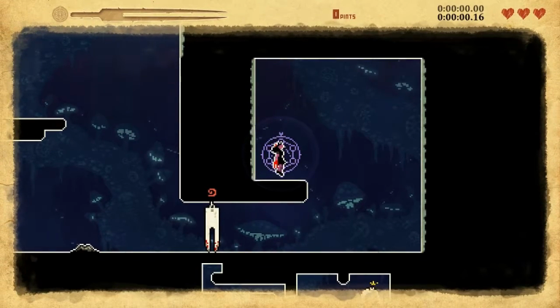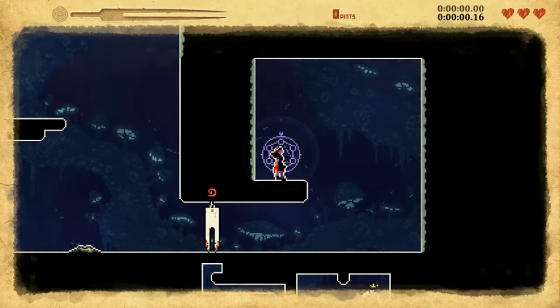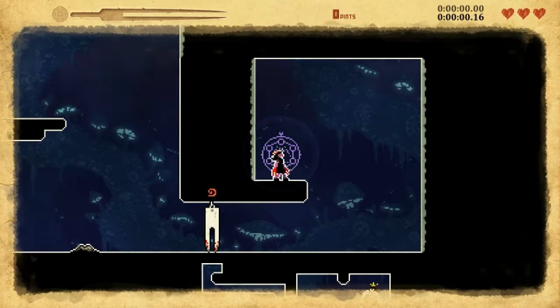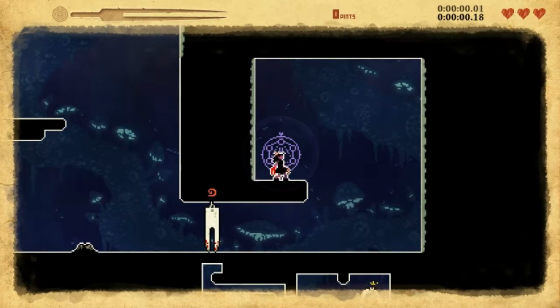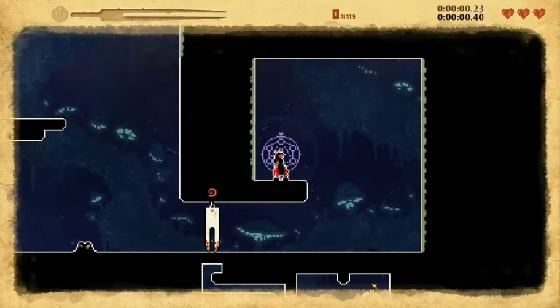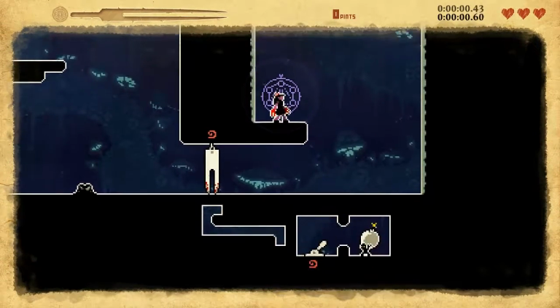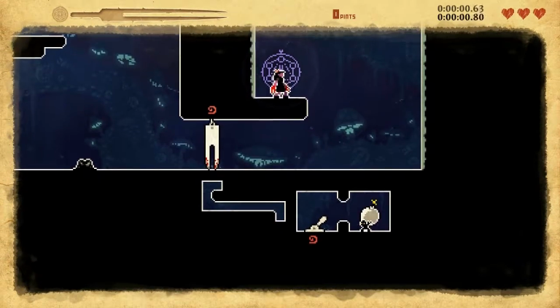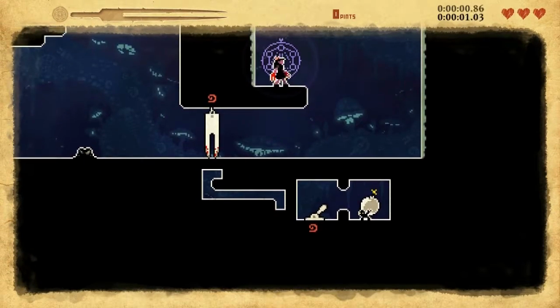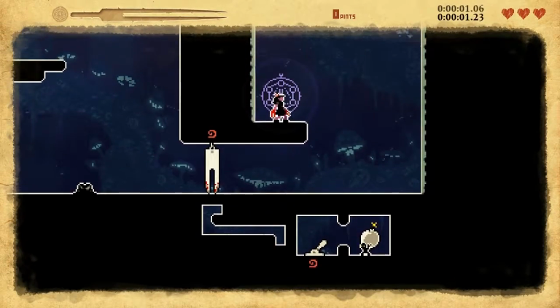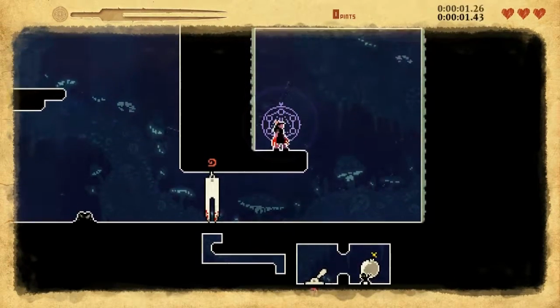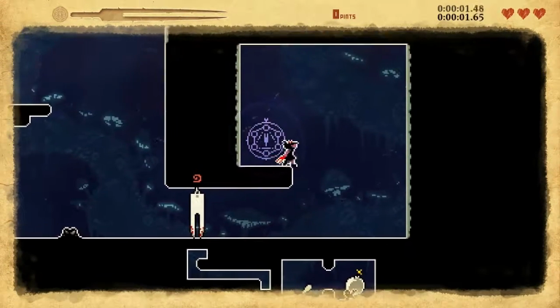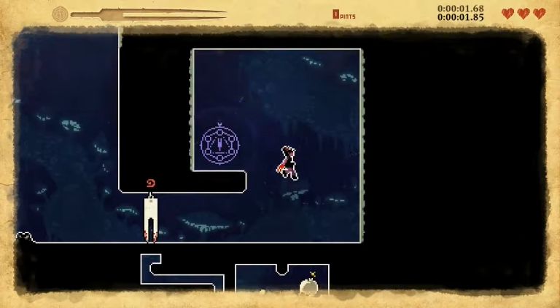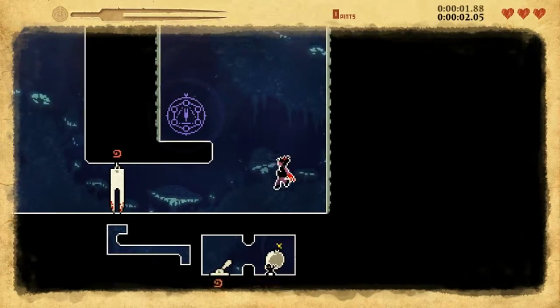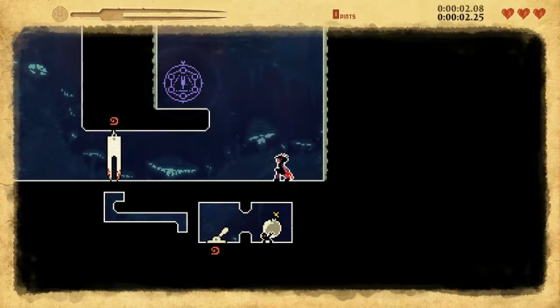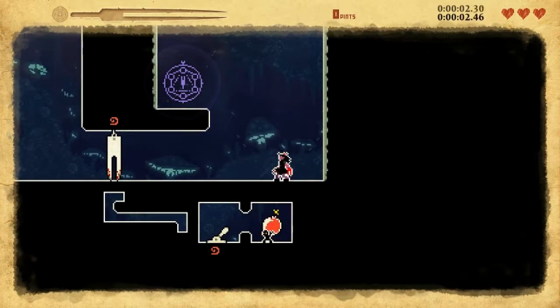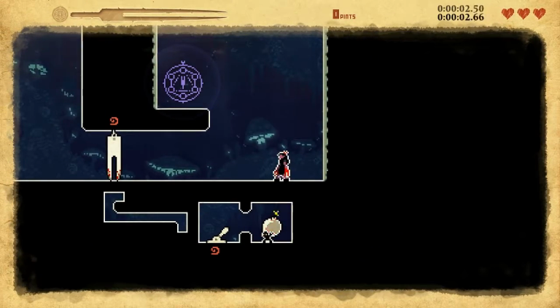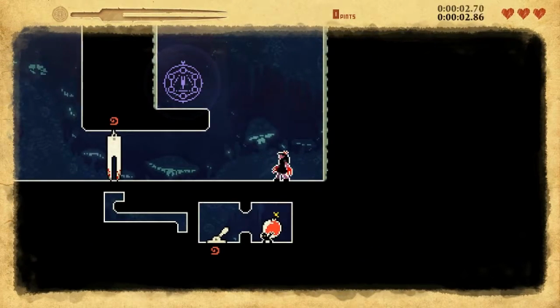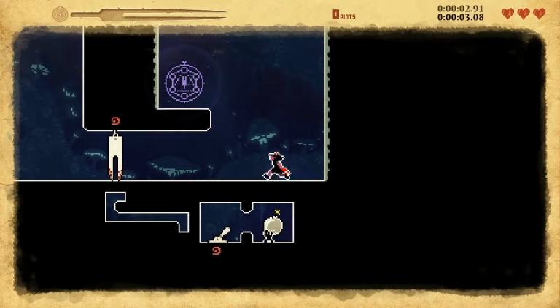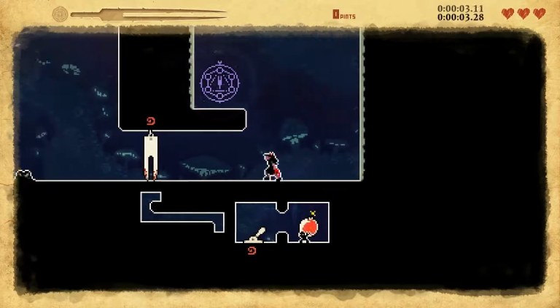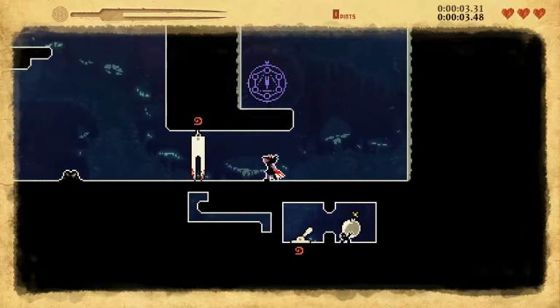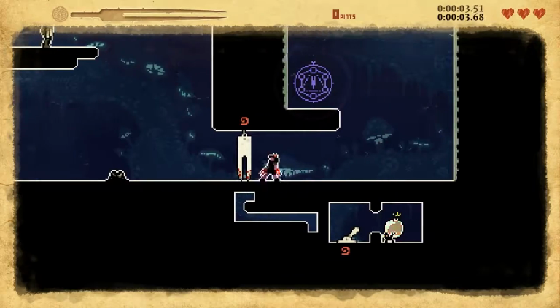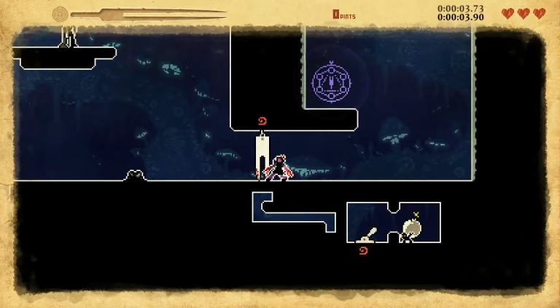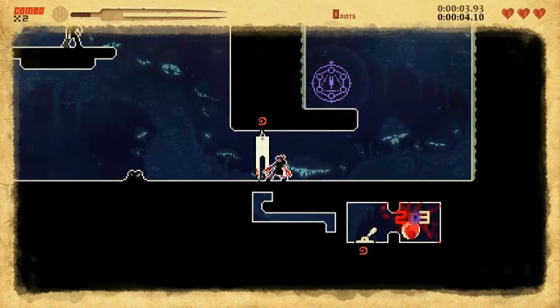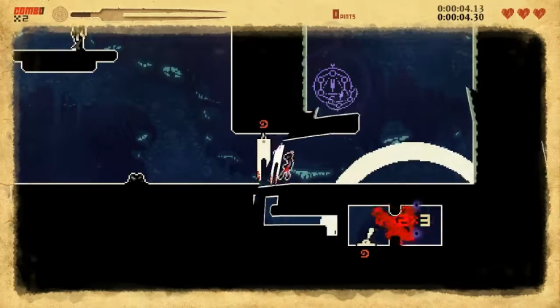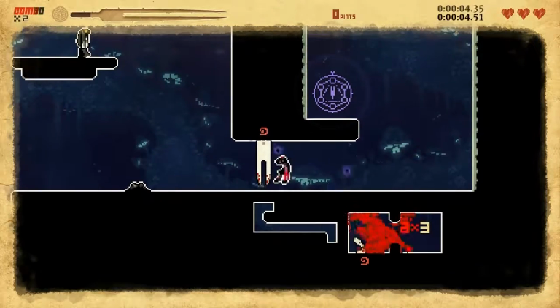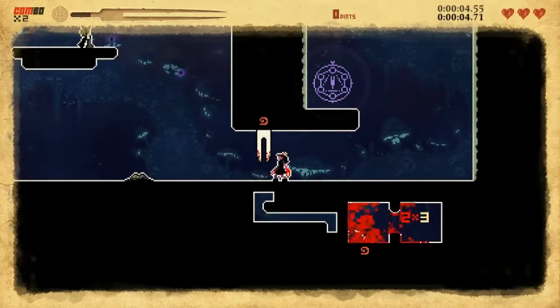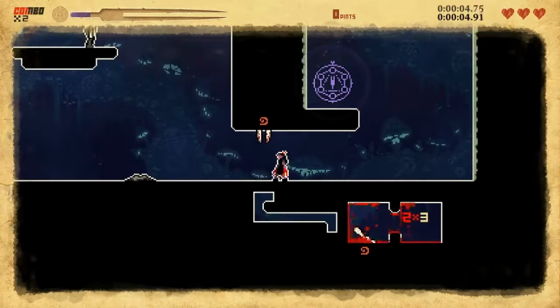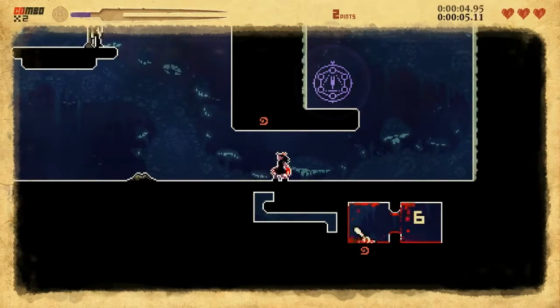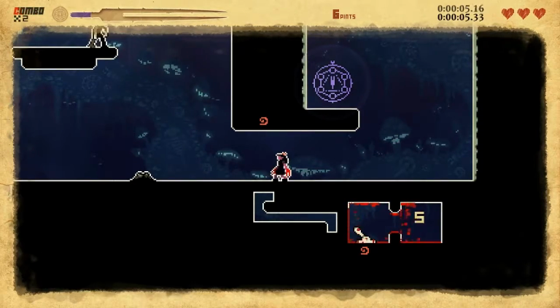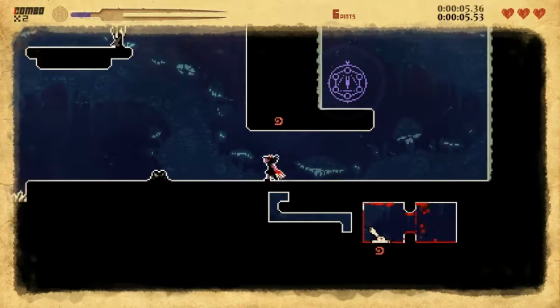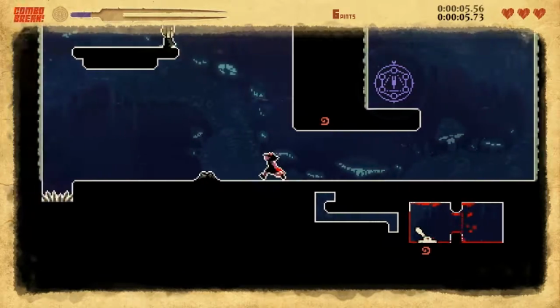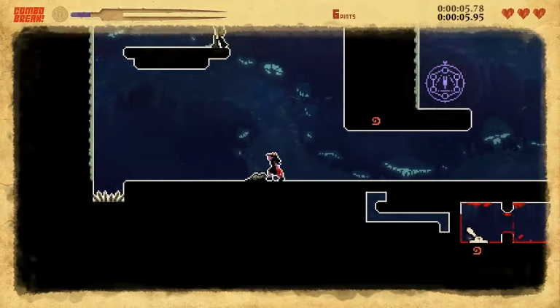Starting off, you're in a closed area. How are you going to get out? Well, I'll show you. Once you go close to the bomb, it will blow up, and they can also trigger switches.